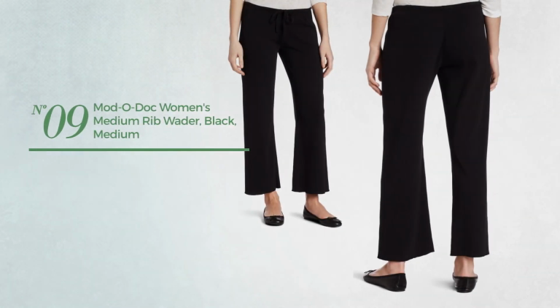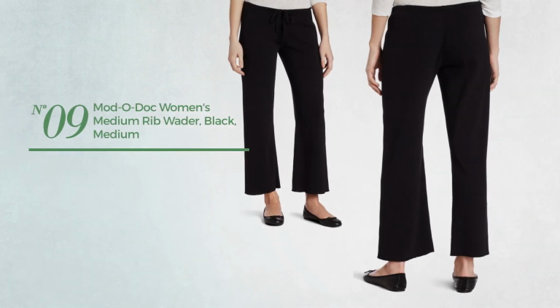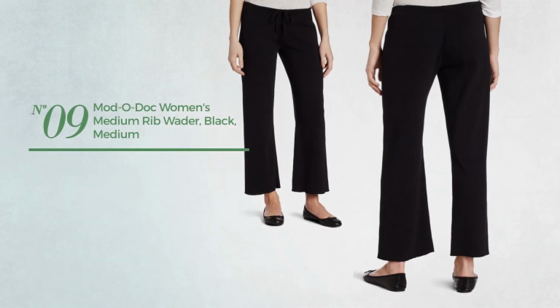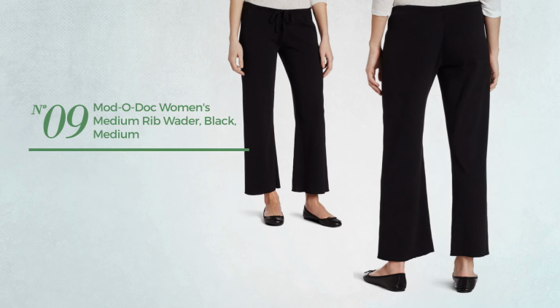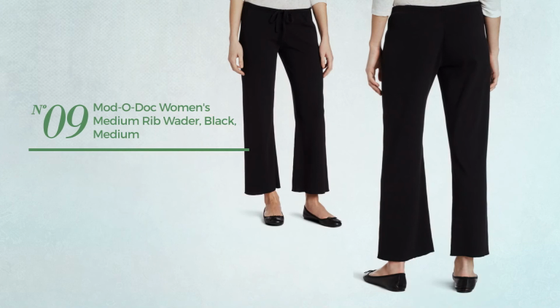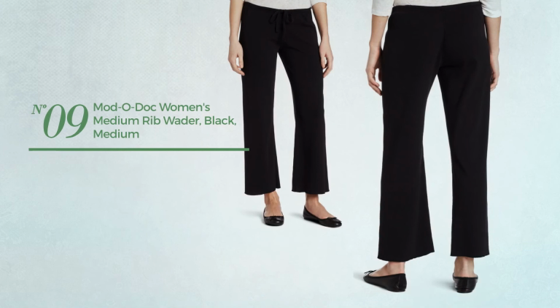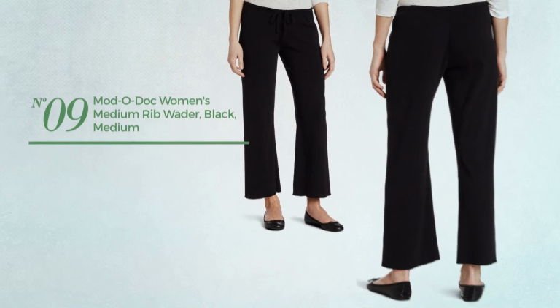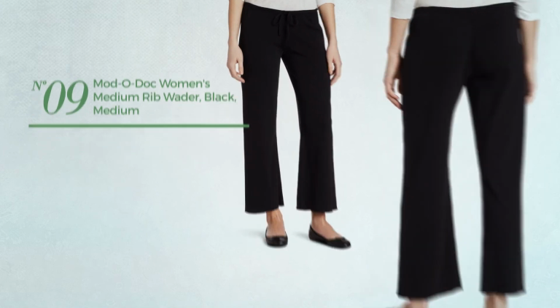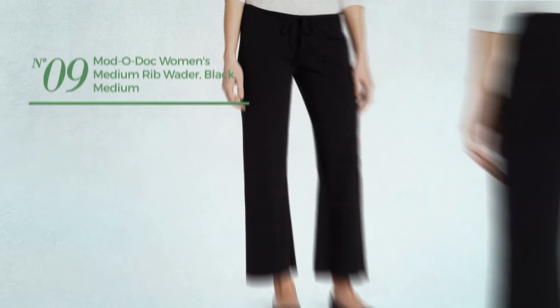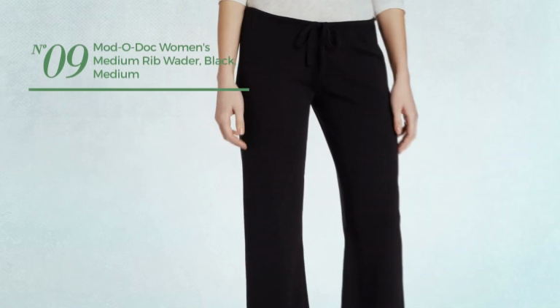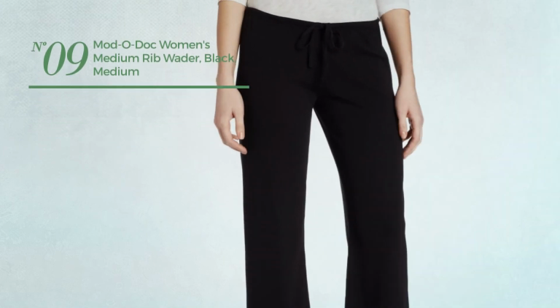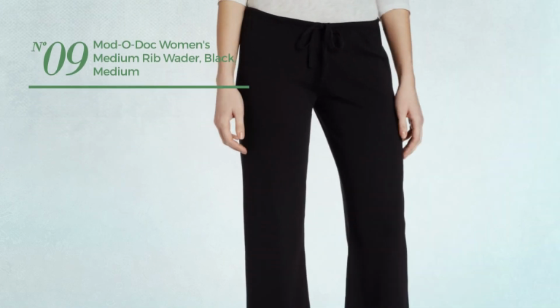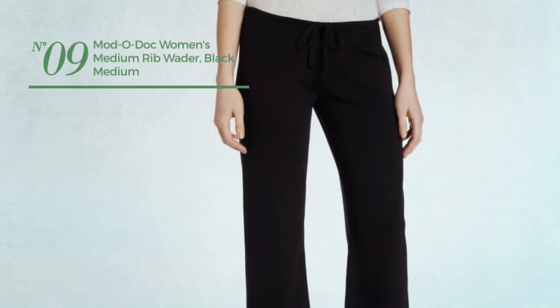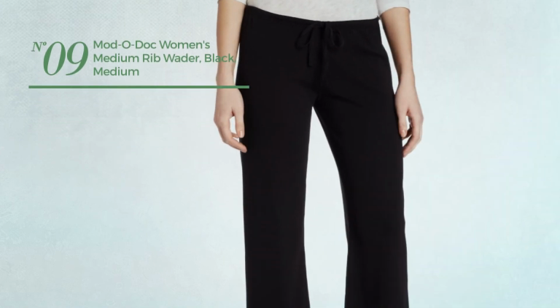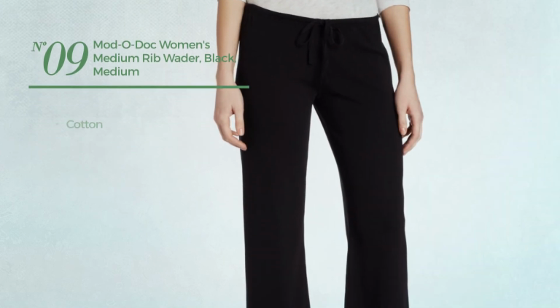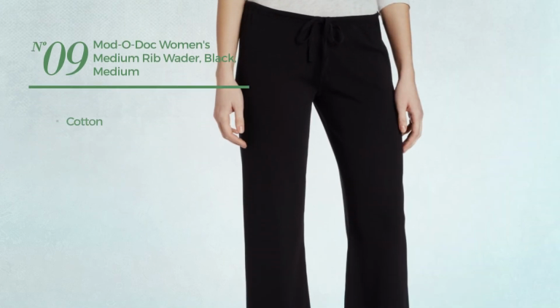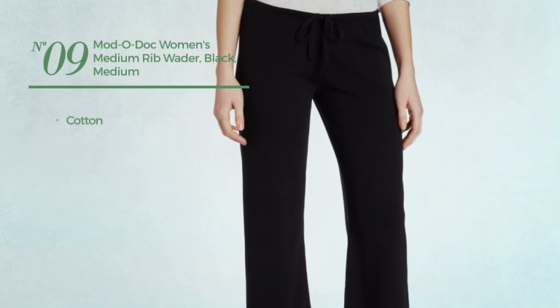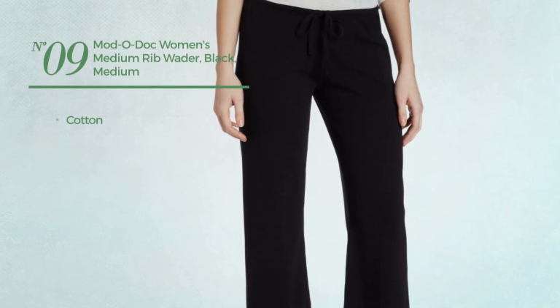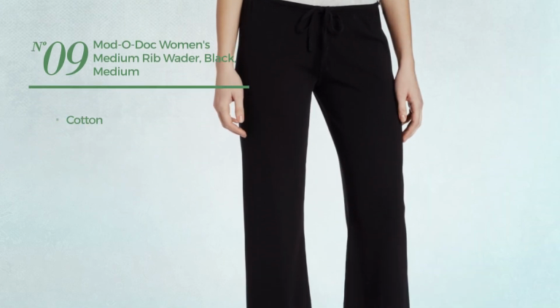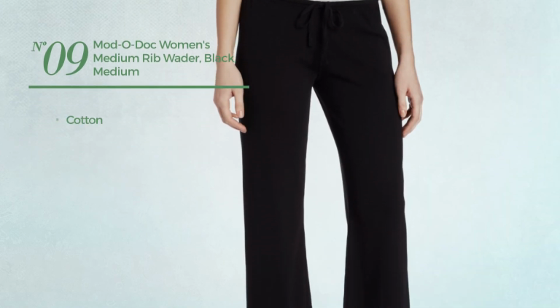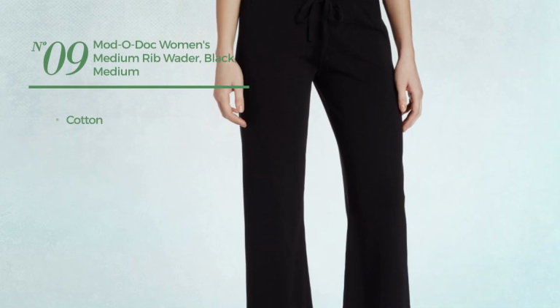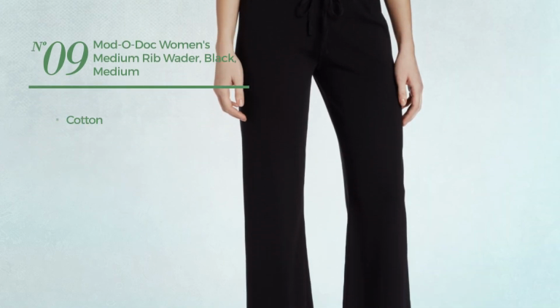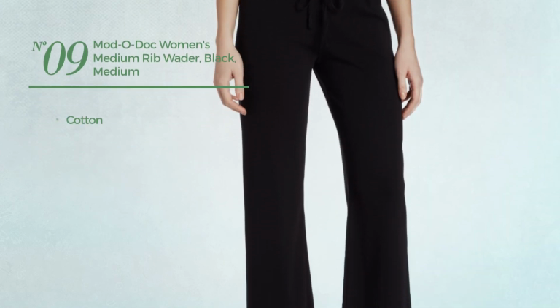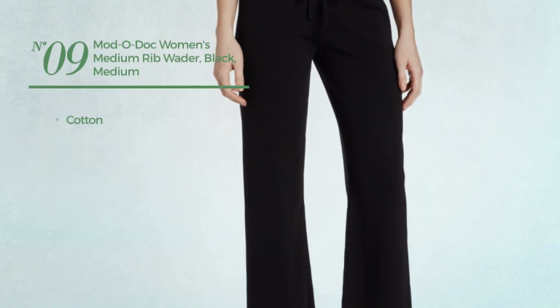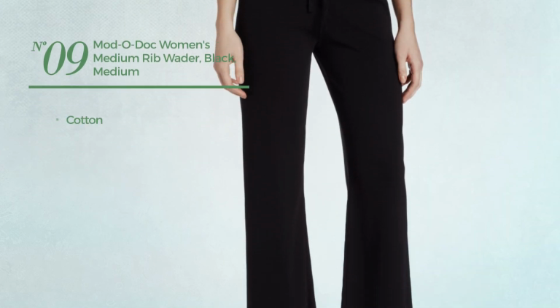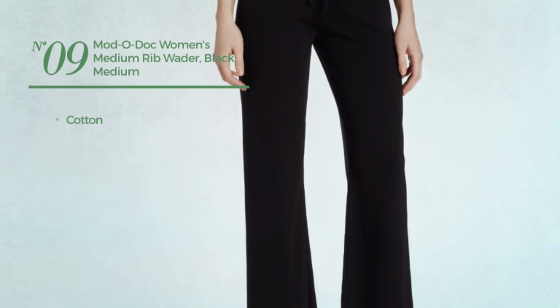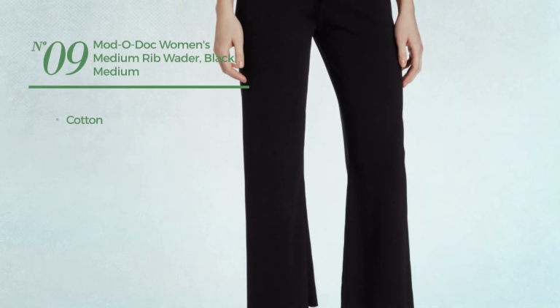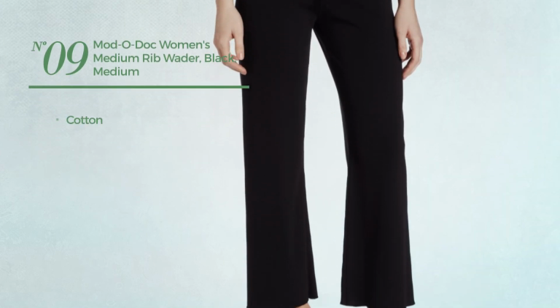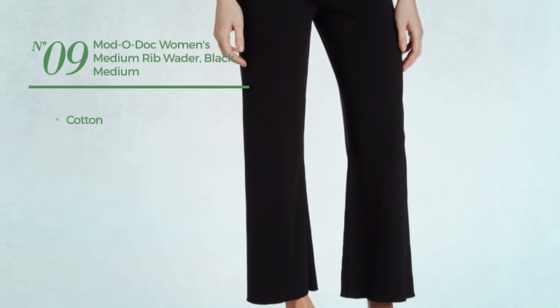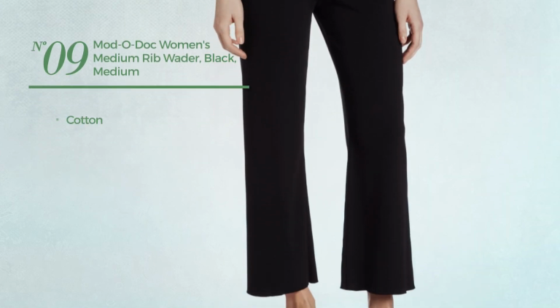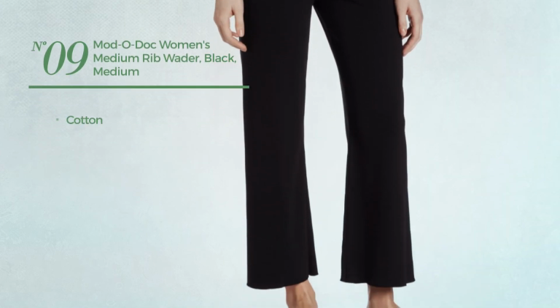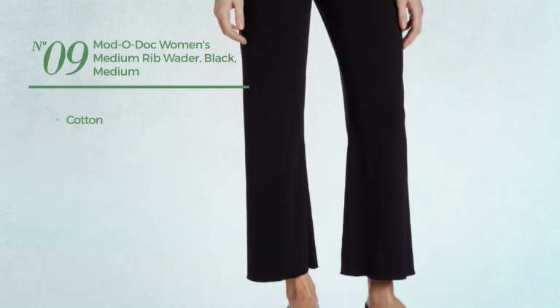Number nine: produced with cotton, available uniquely in black color.